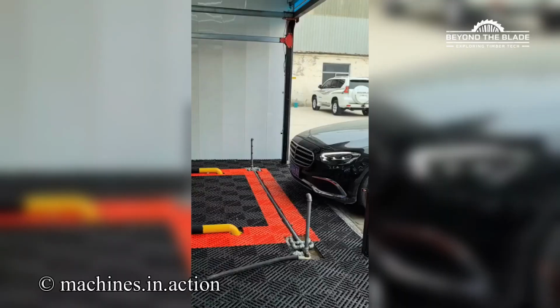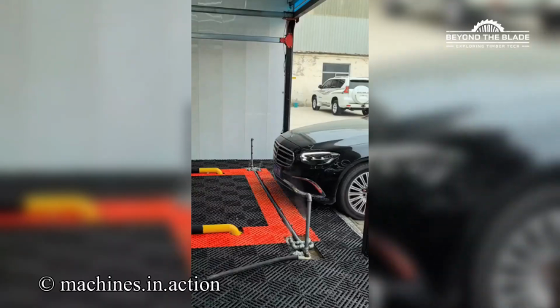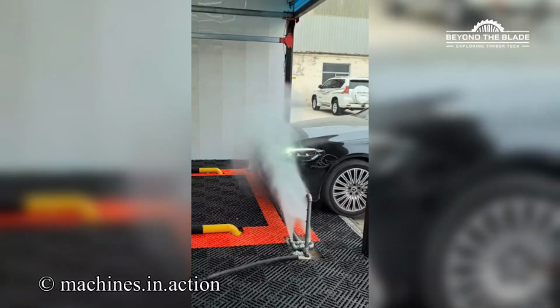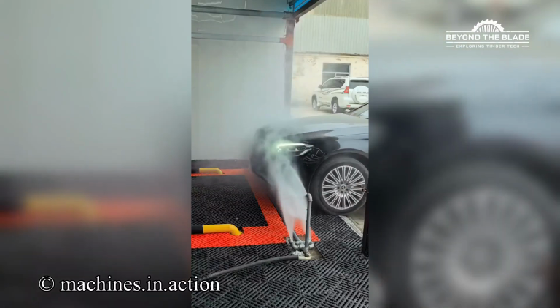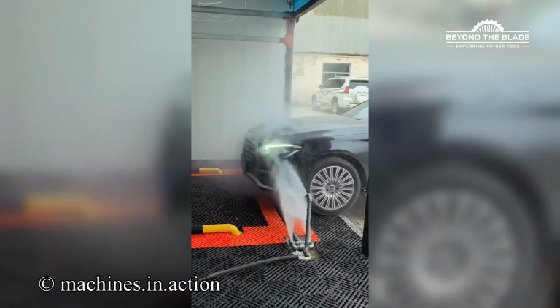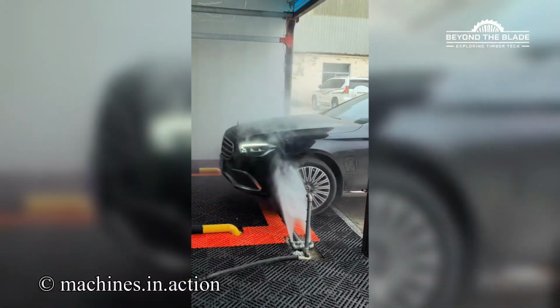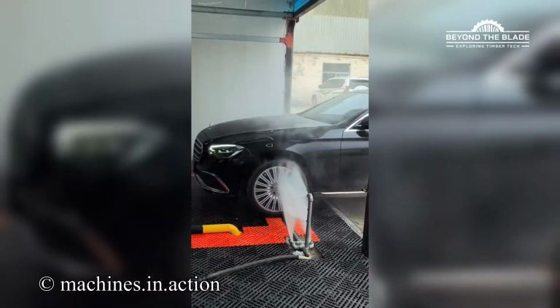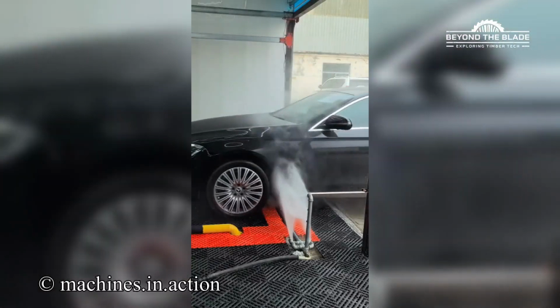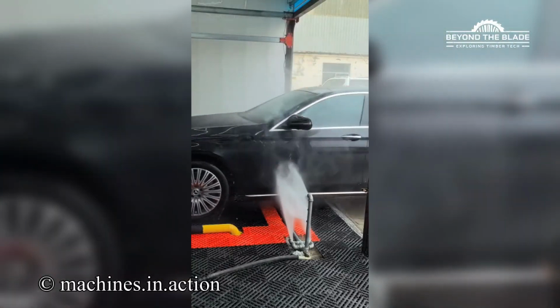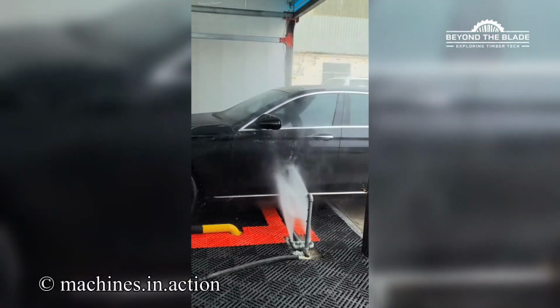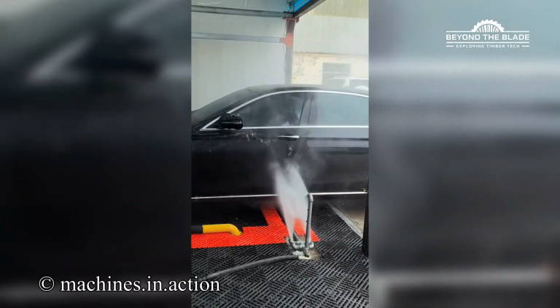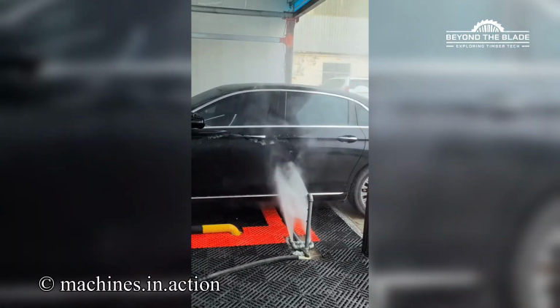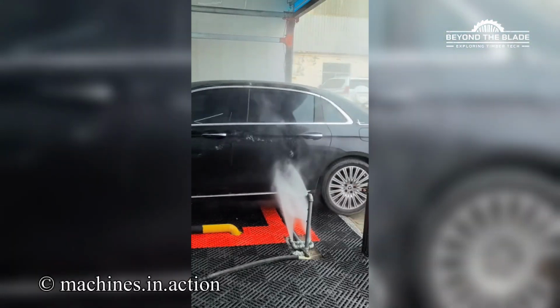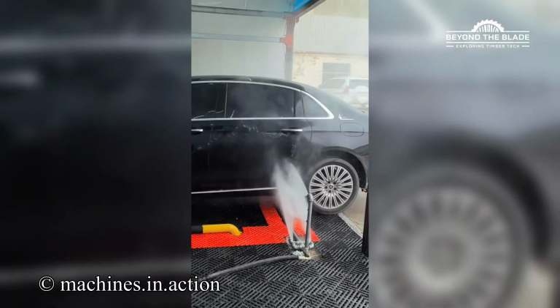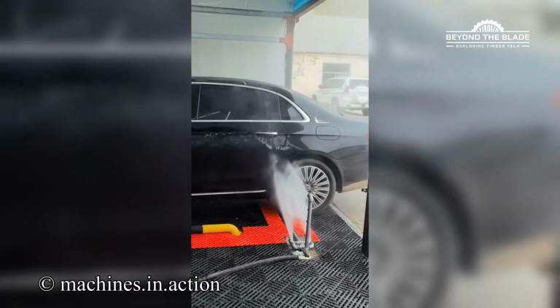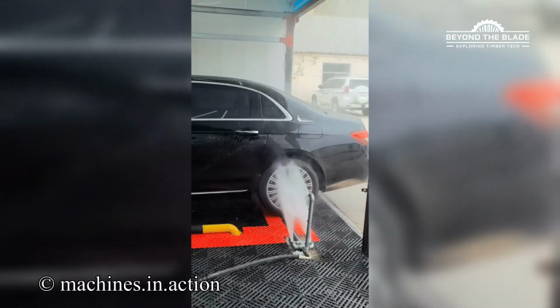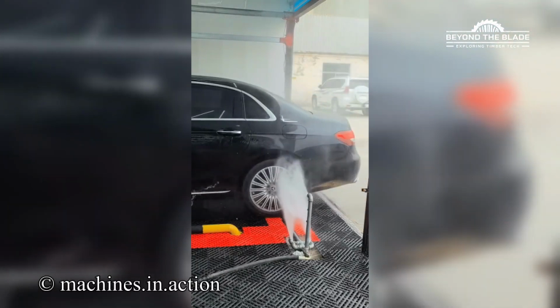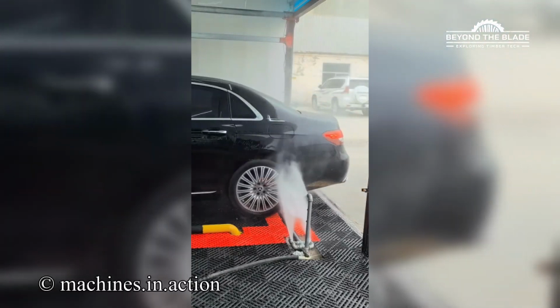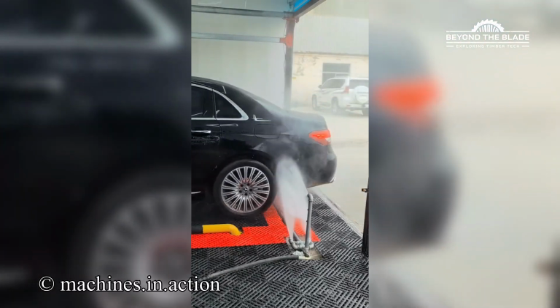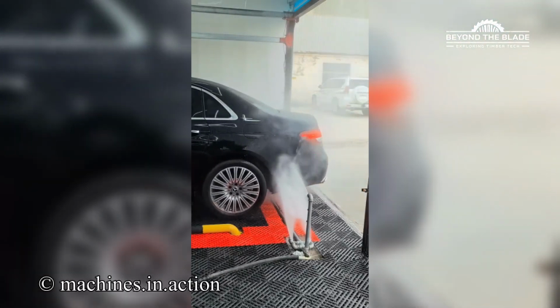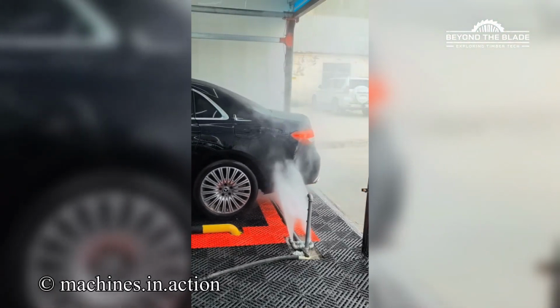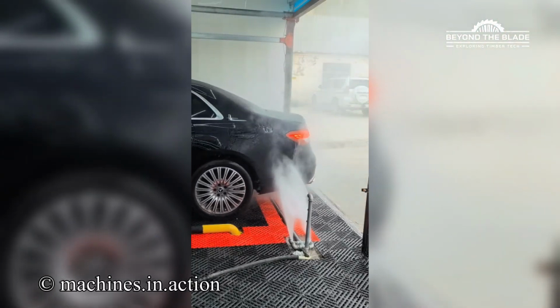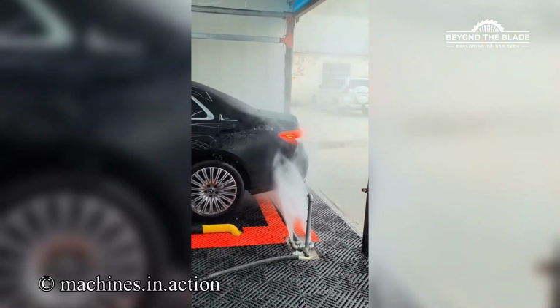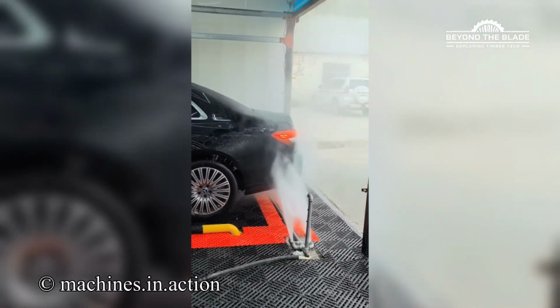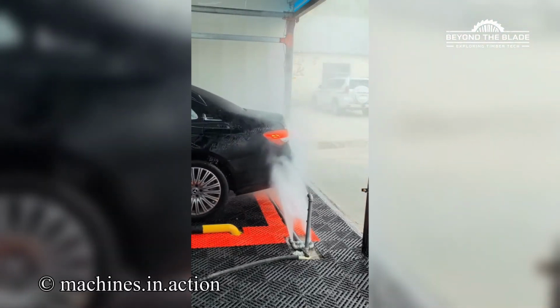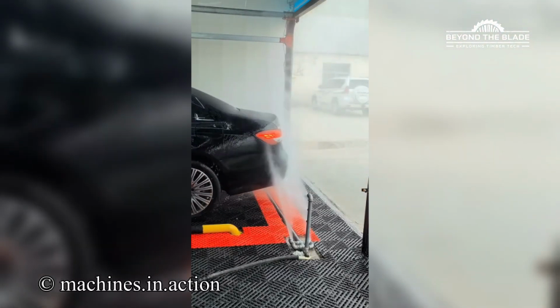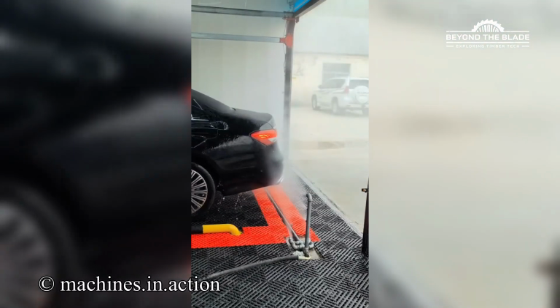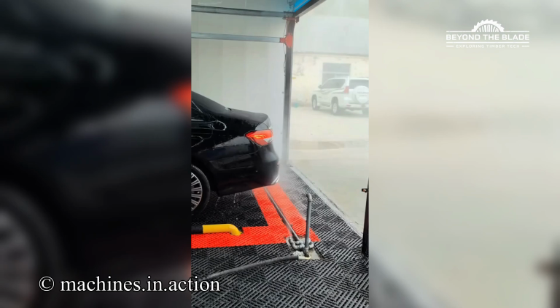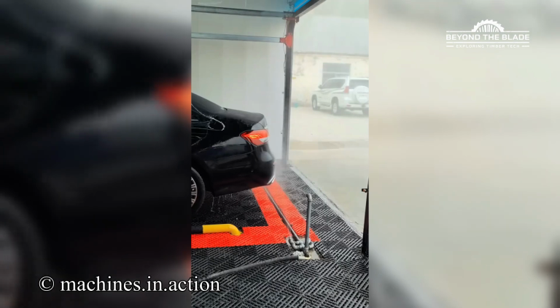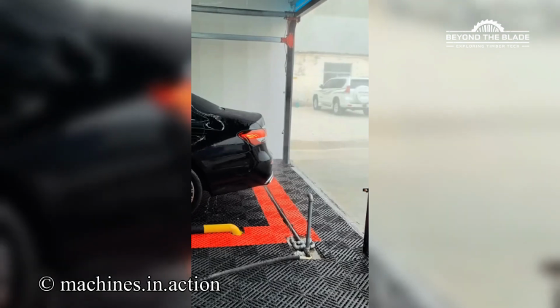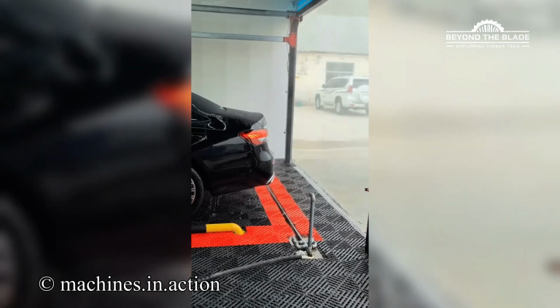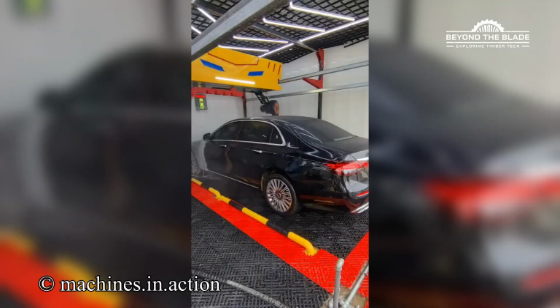Drive in, sit back, and let the machine do the dirty work. So cool. And let's go.